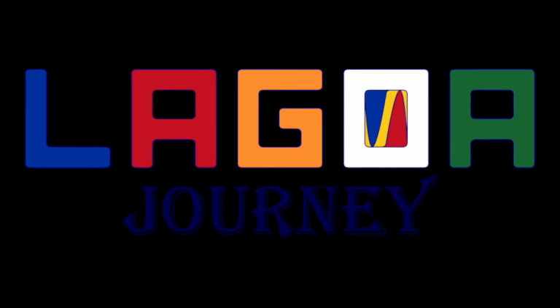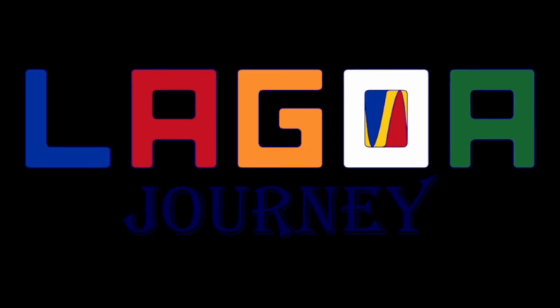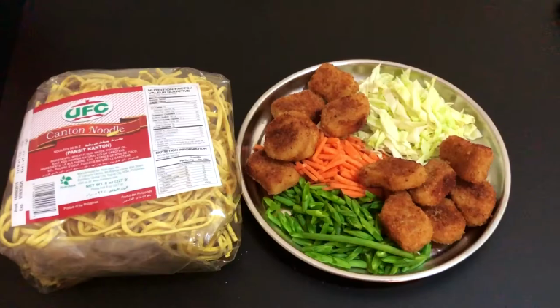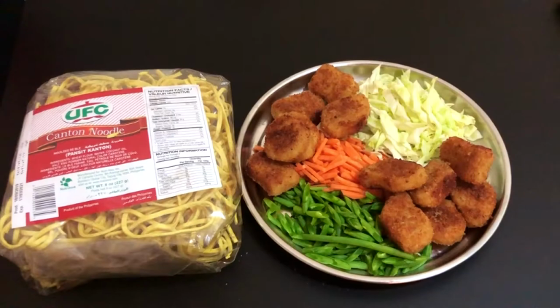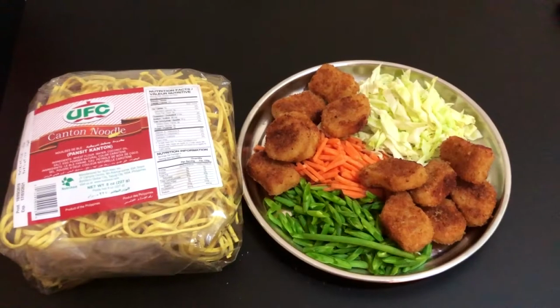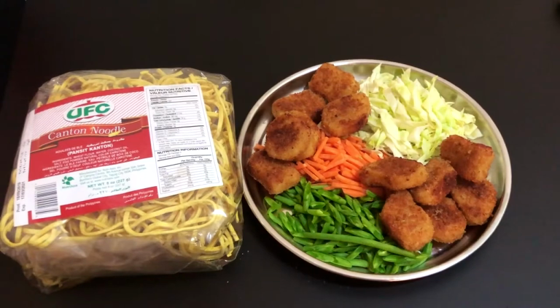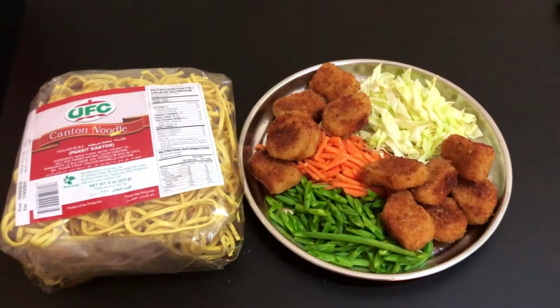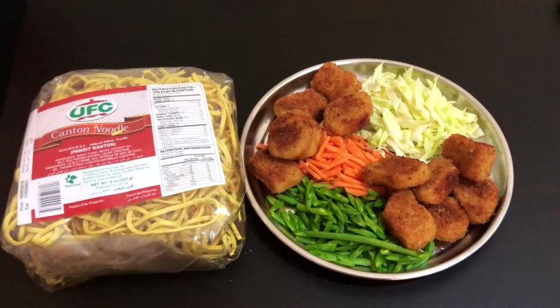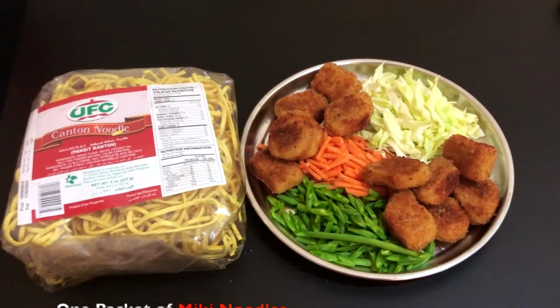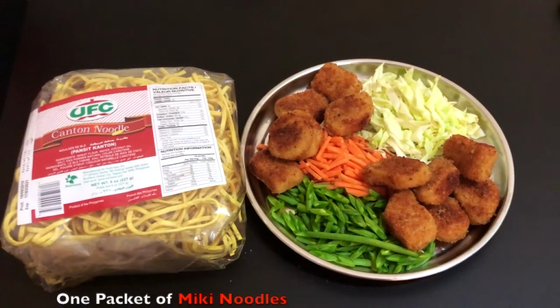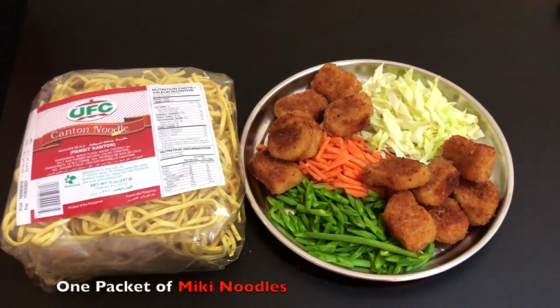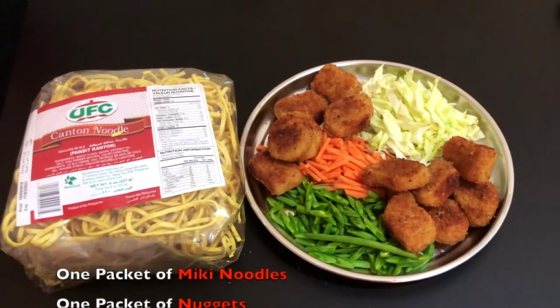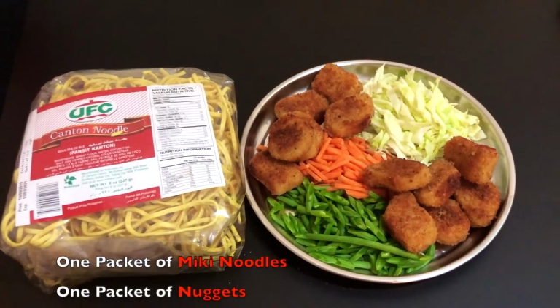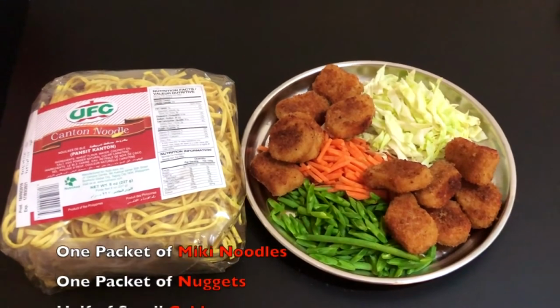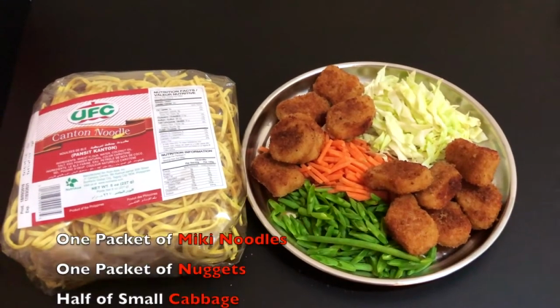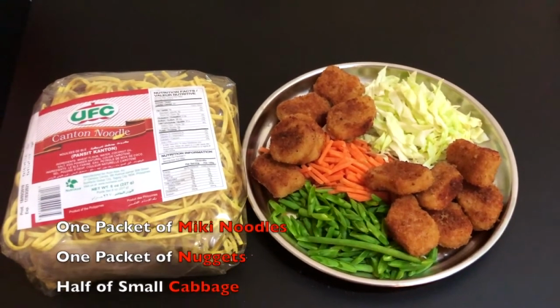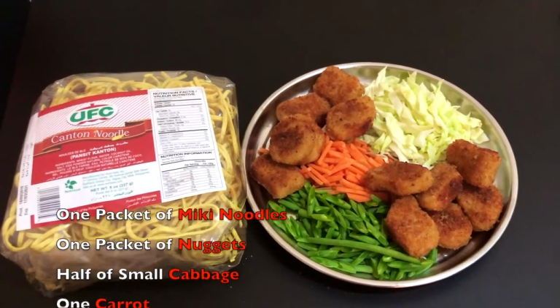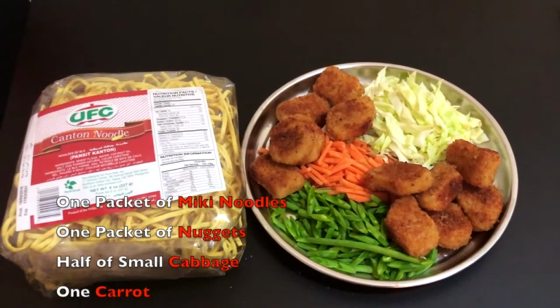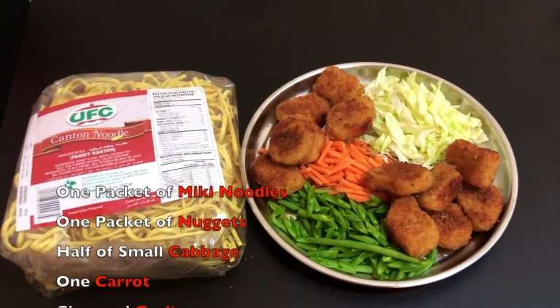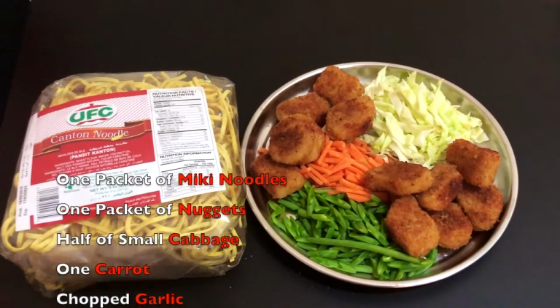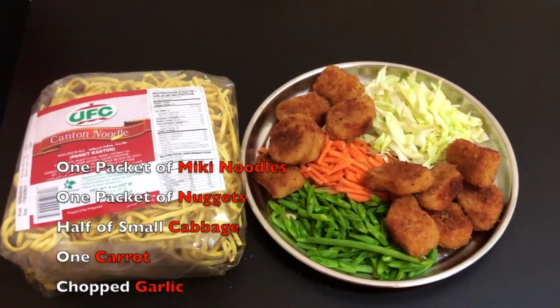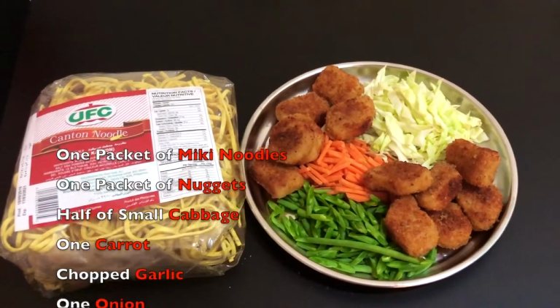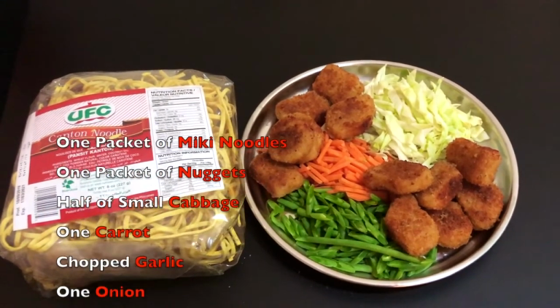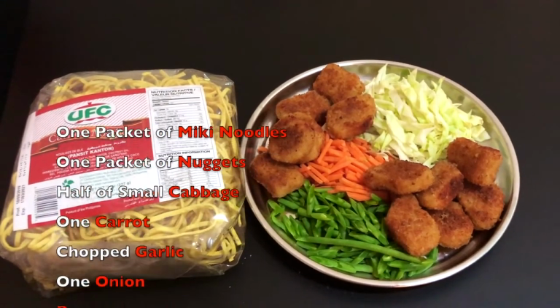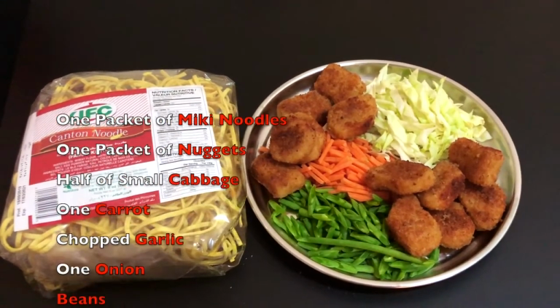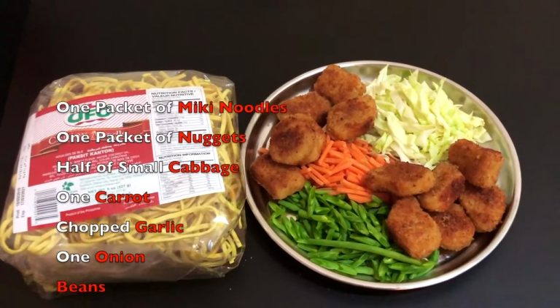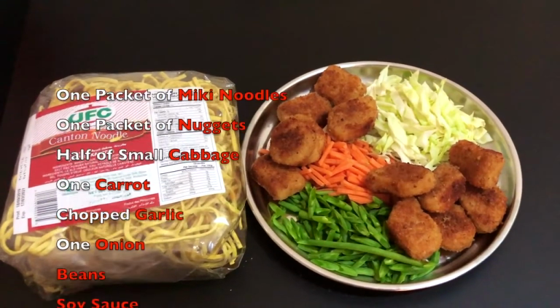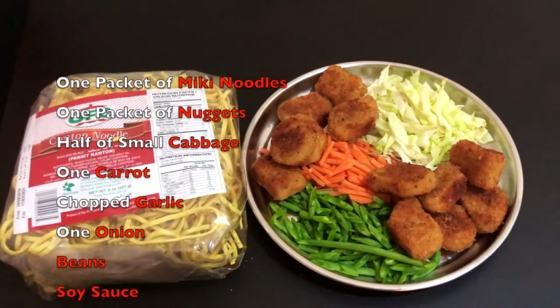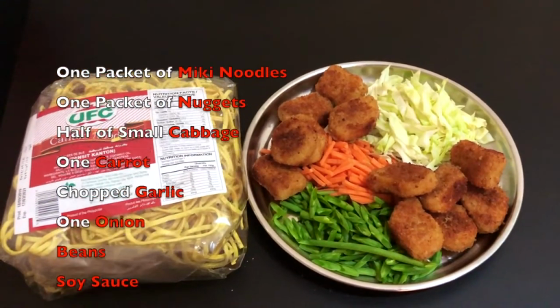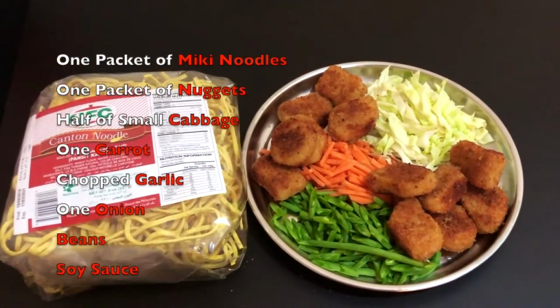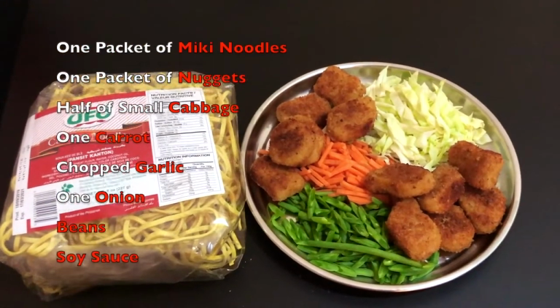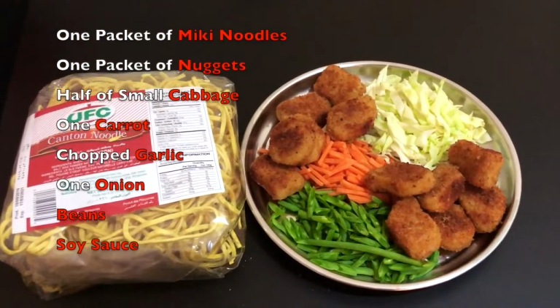Hi guys! Today, we'll be preparing a Filipino dish called Pansit Kanton.